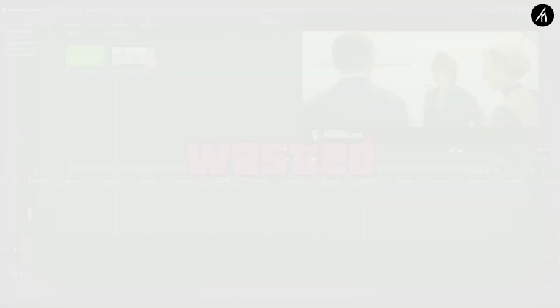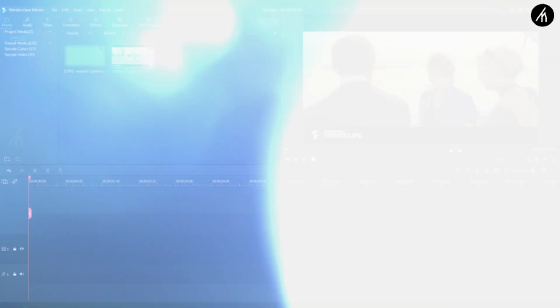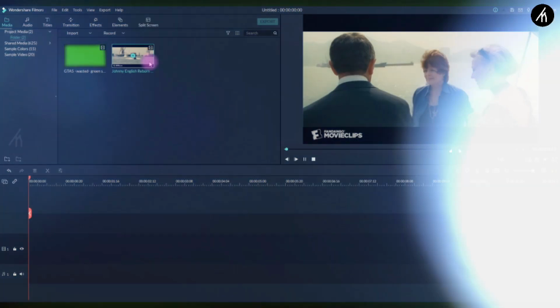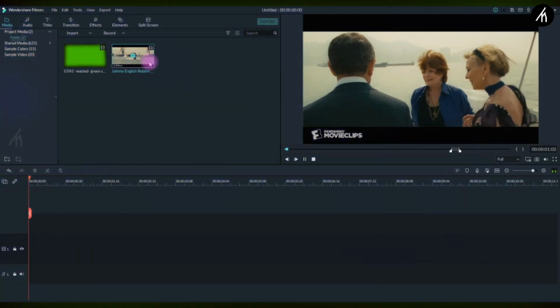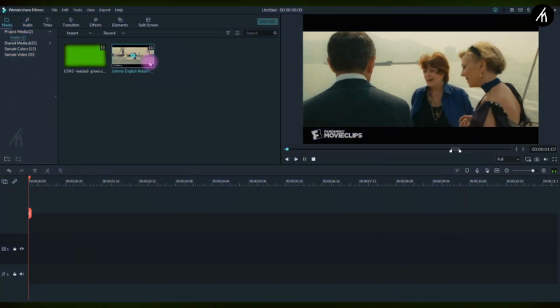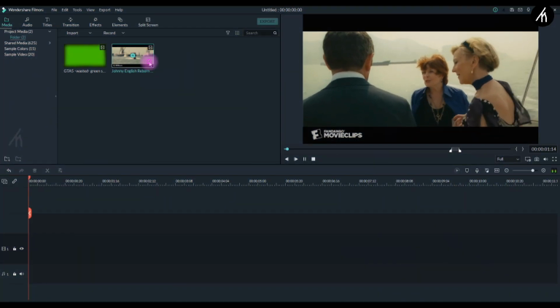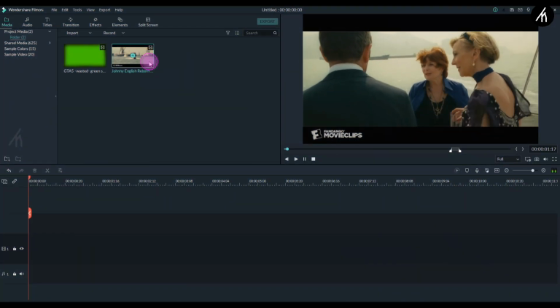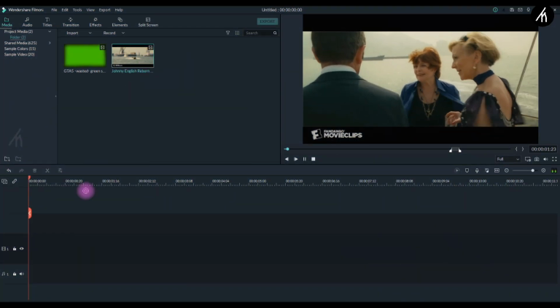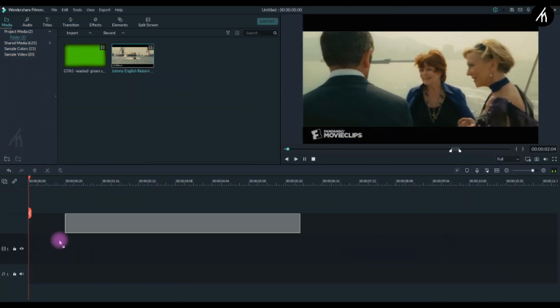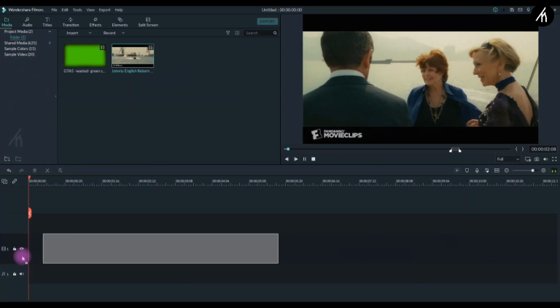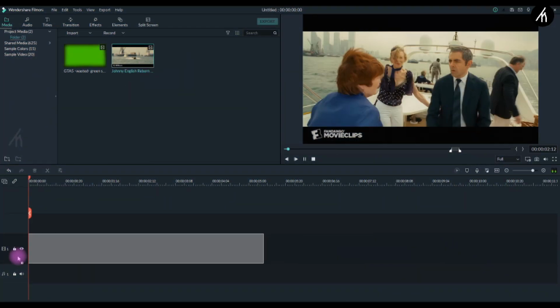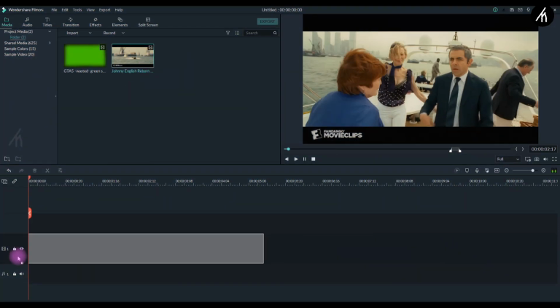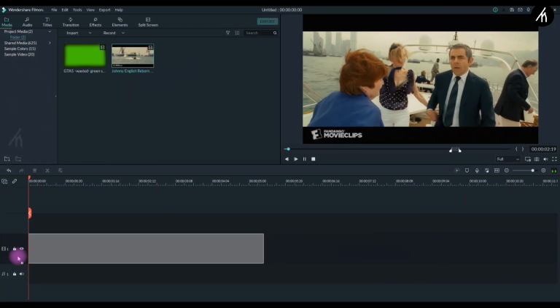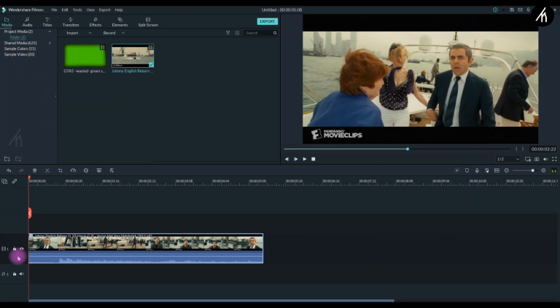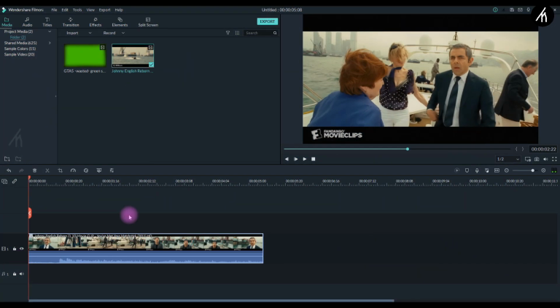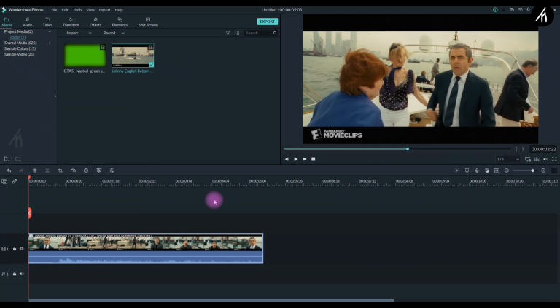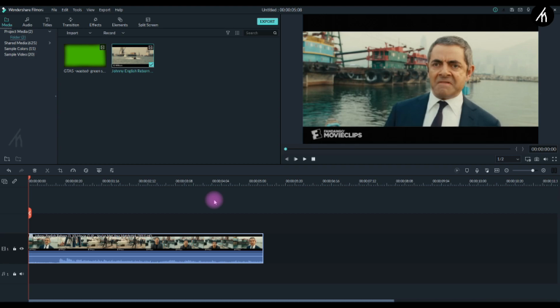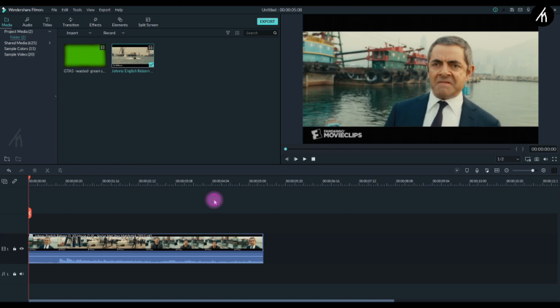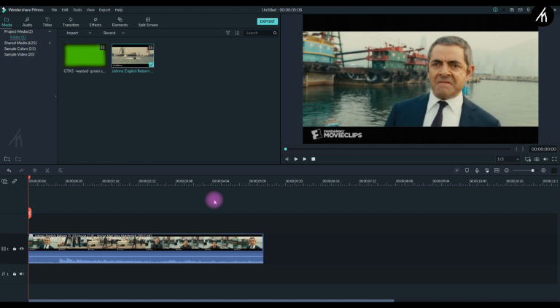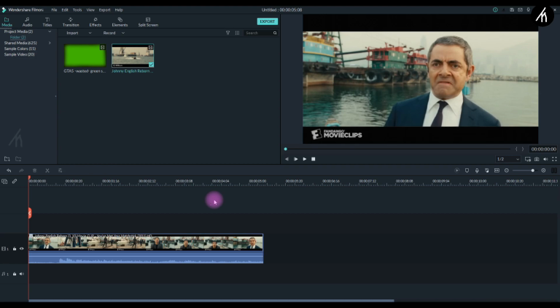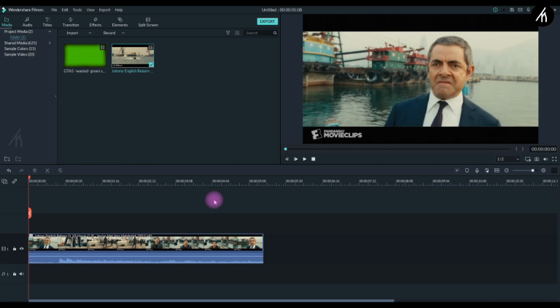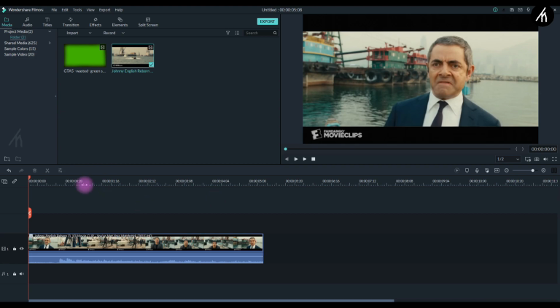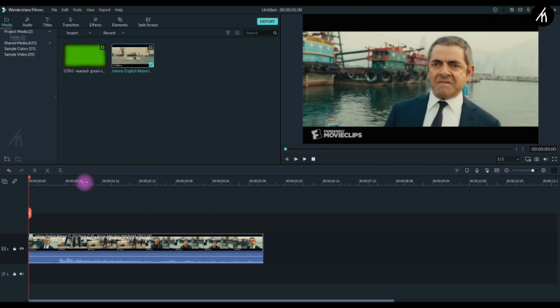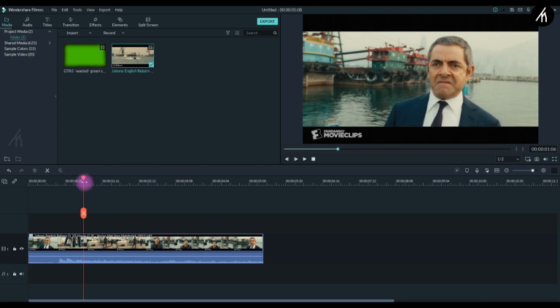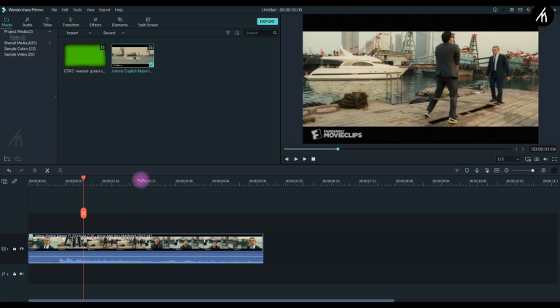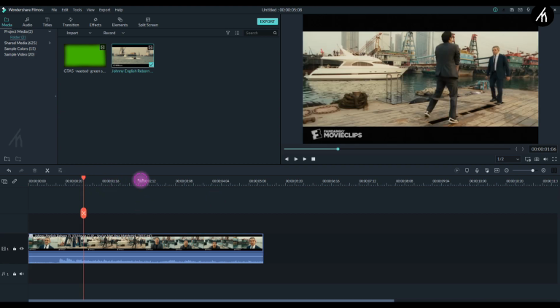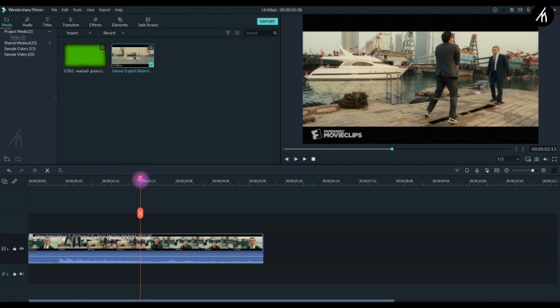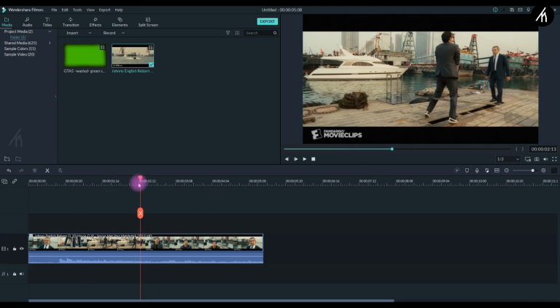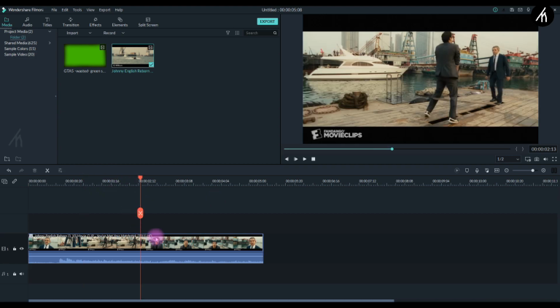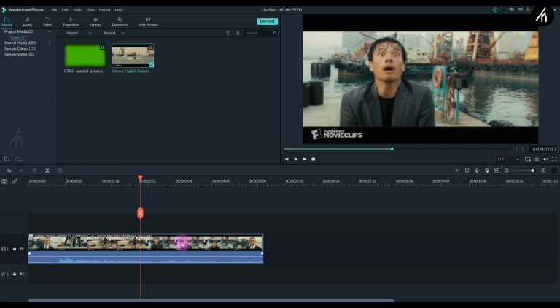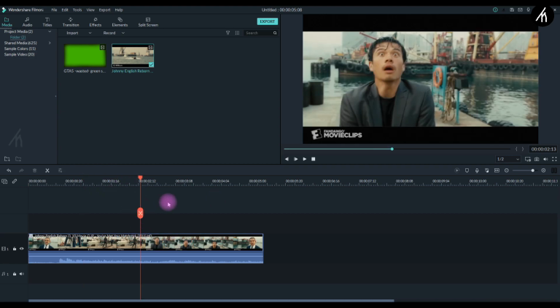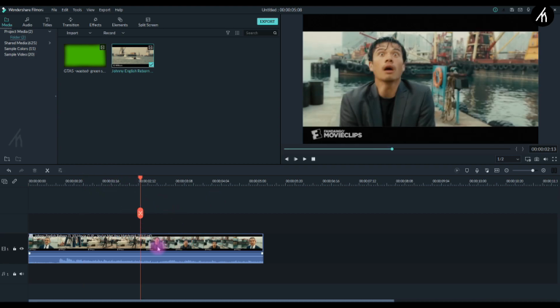Now open your Filmora. Put your clip in the timeline. Now choose an impactful scene where this overlay is gonna look cool.